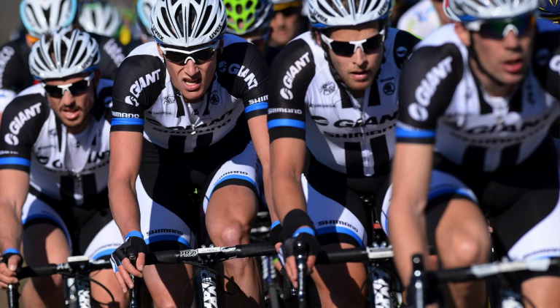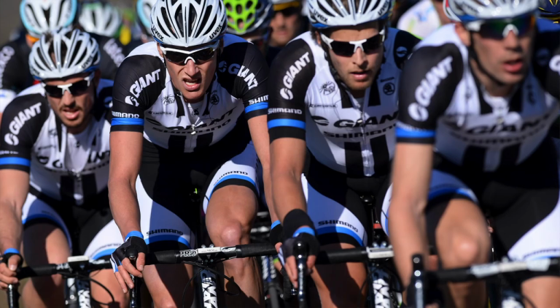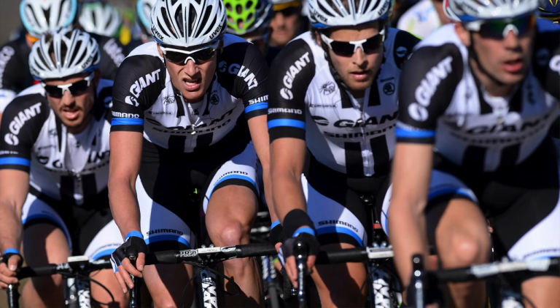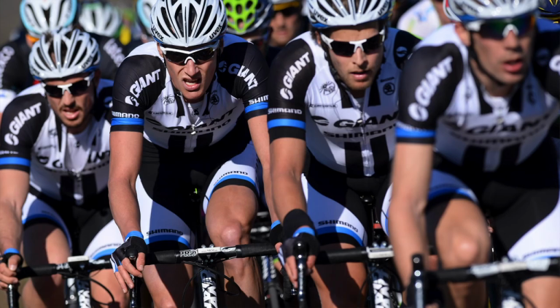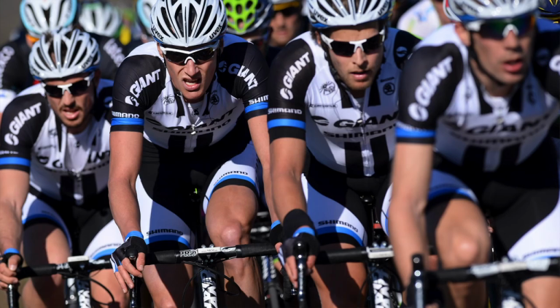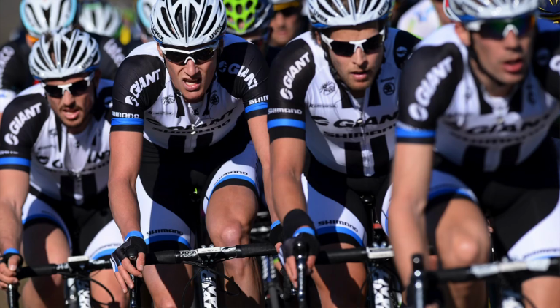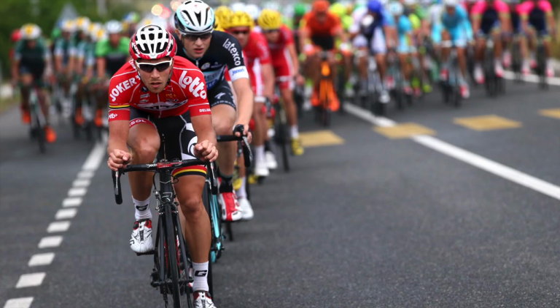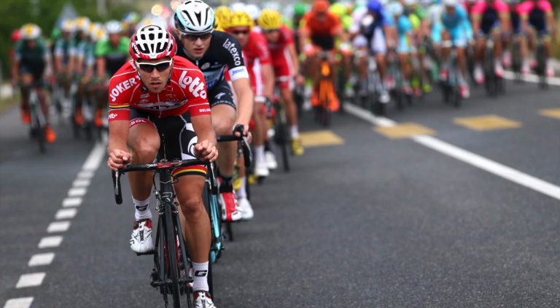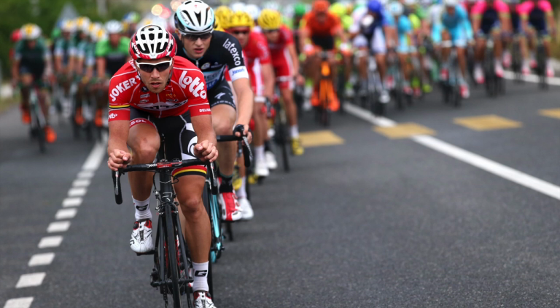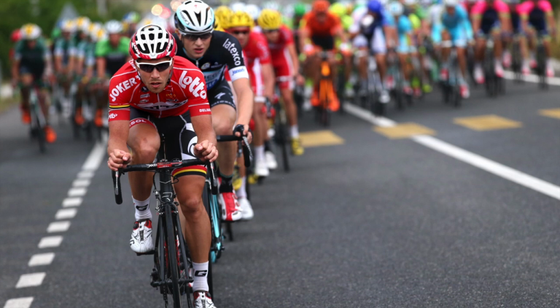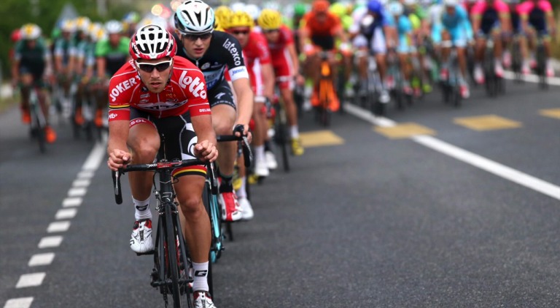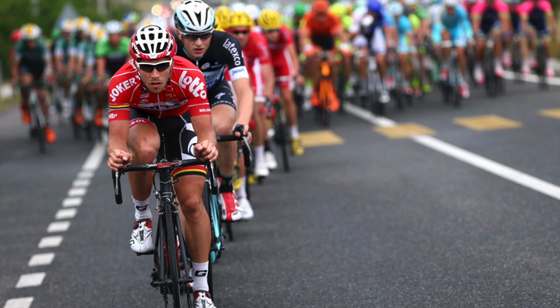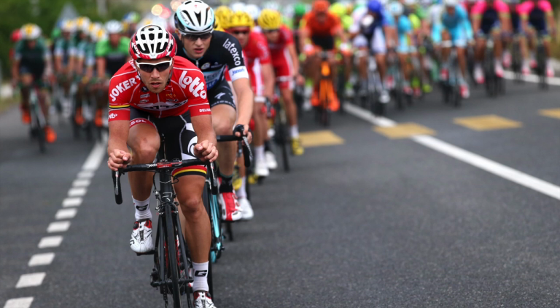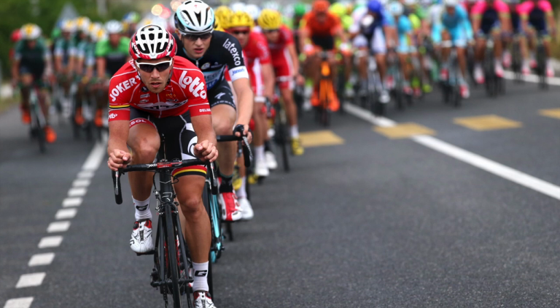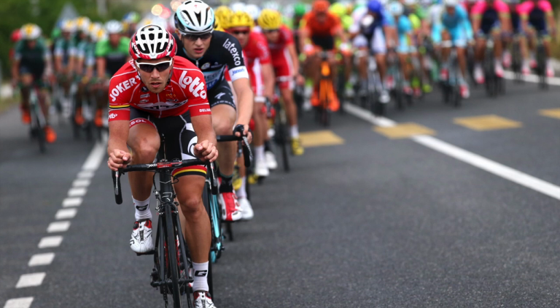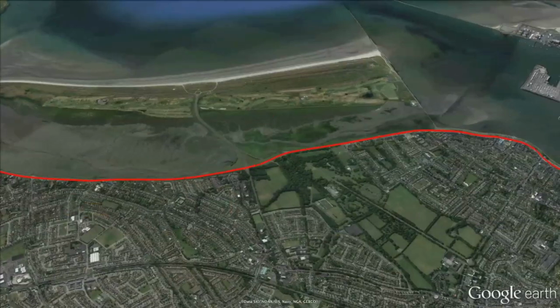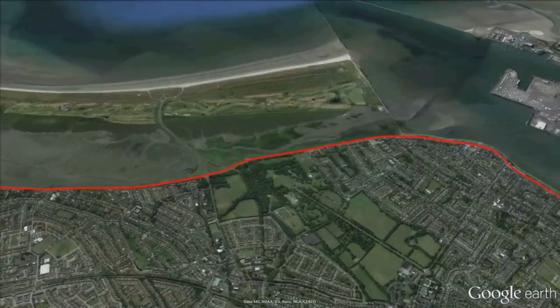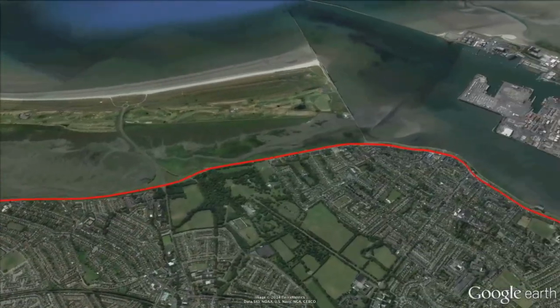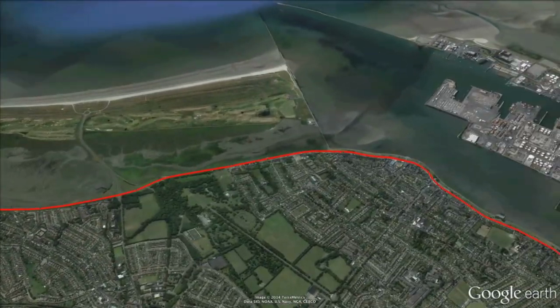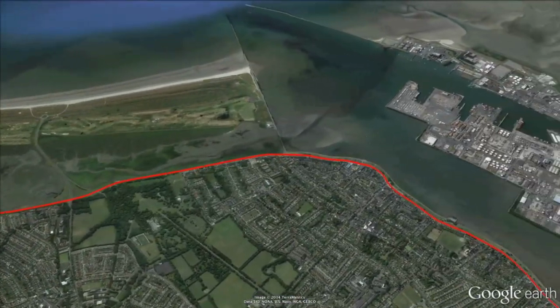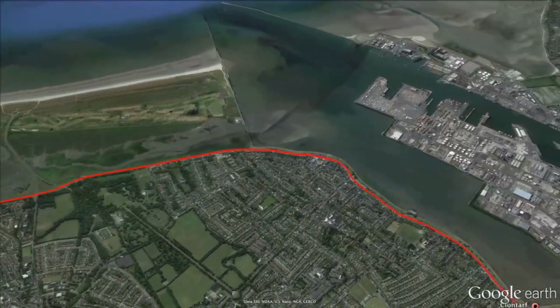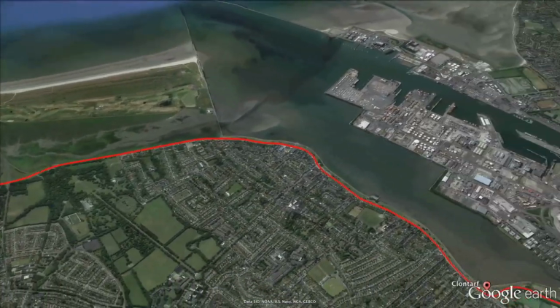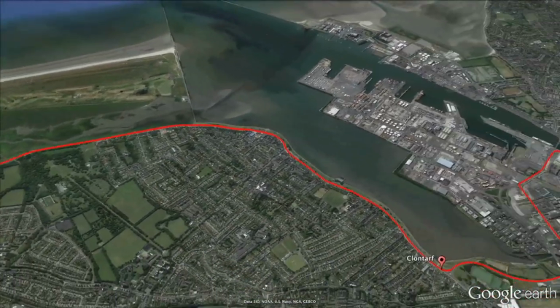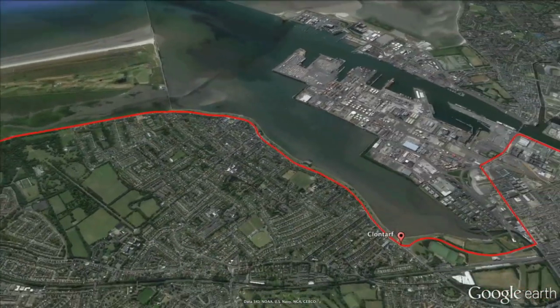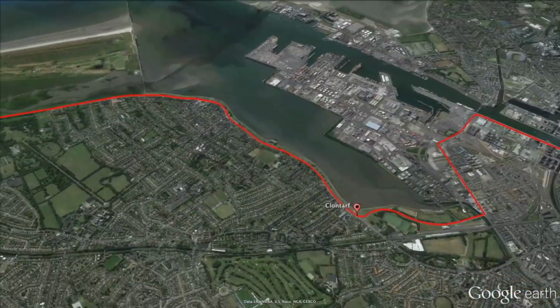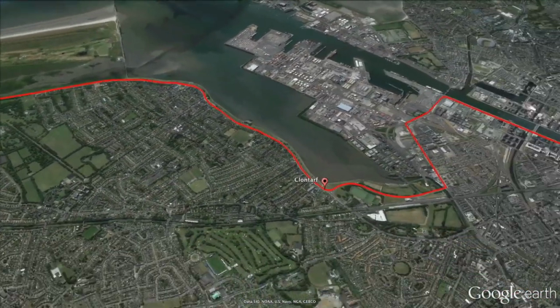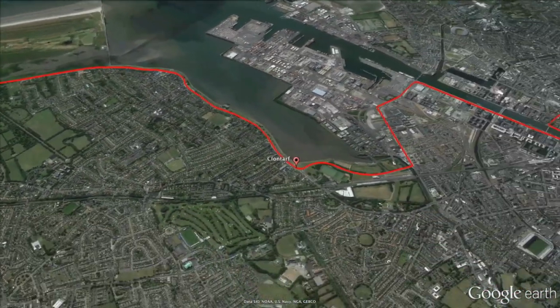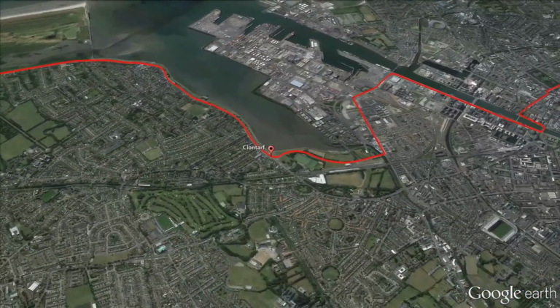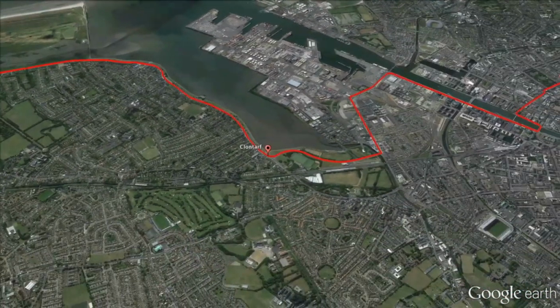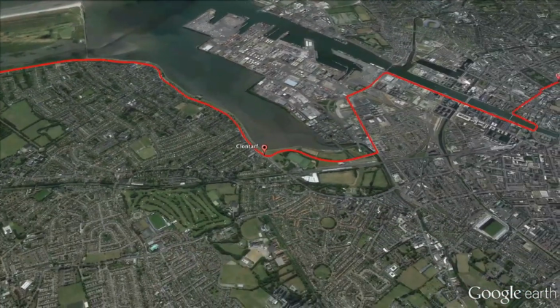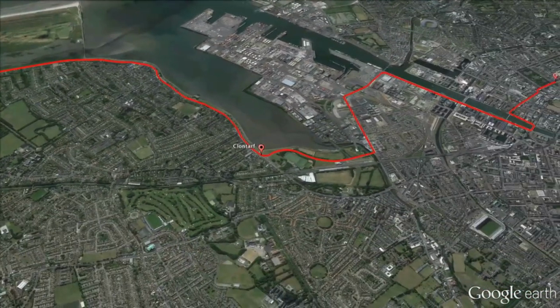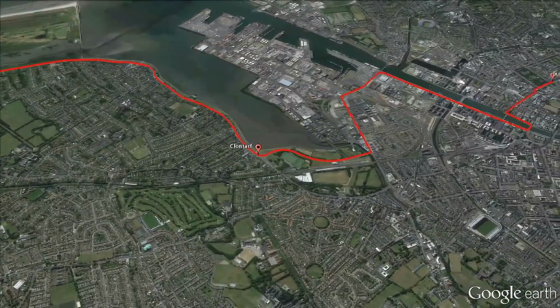Giant Shimano and Lotto Belisar will surely be present at the front when they hit the 10 kilometres to go barrier with Dublin finally in their sights.